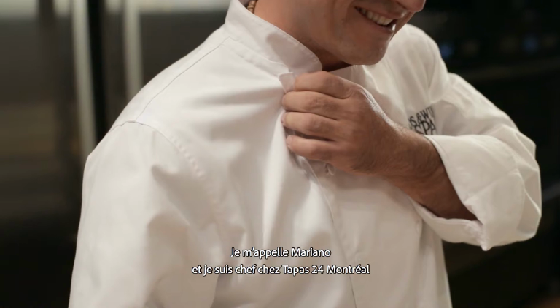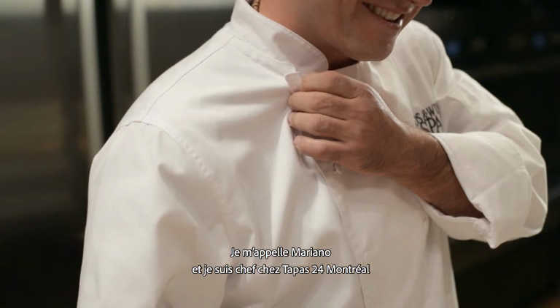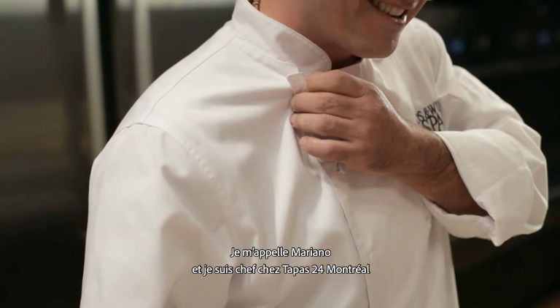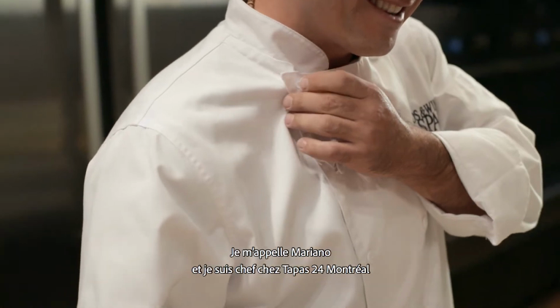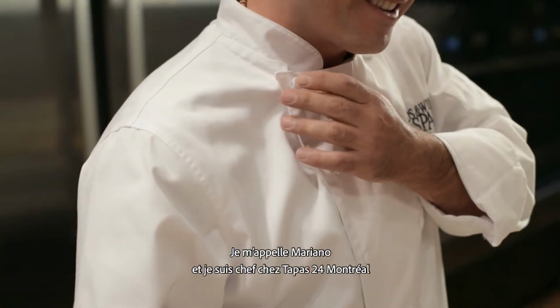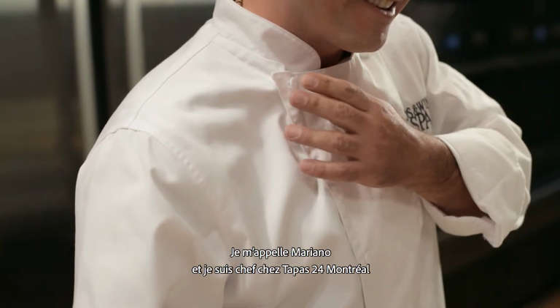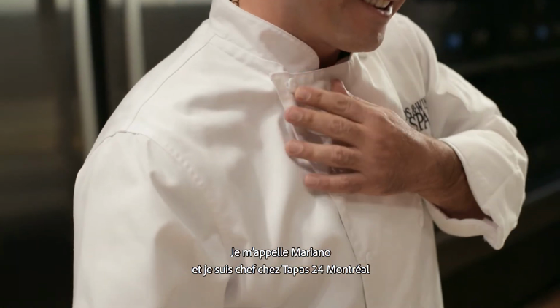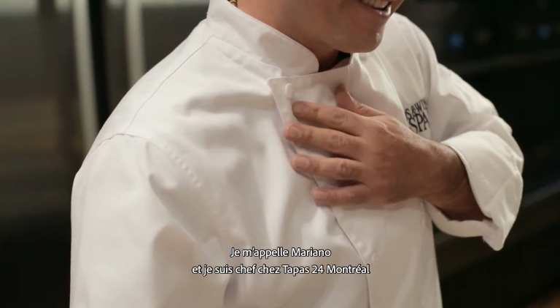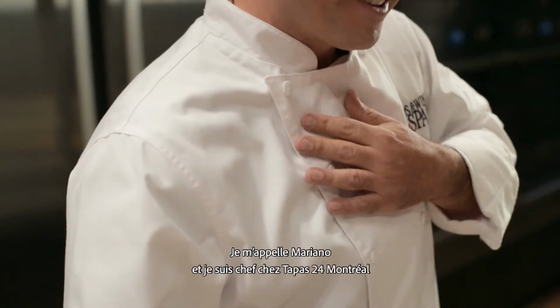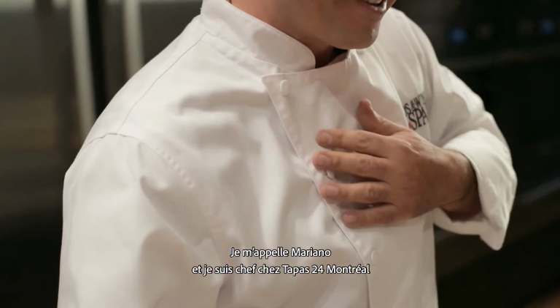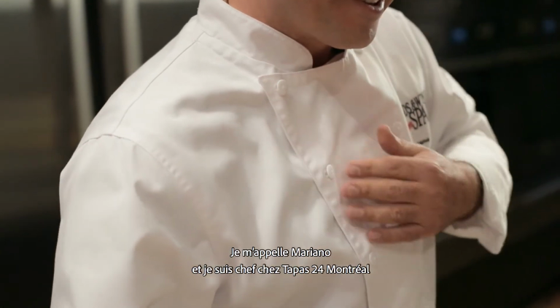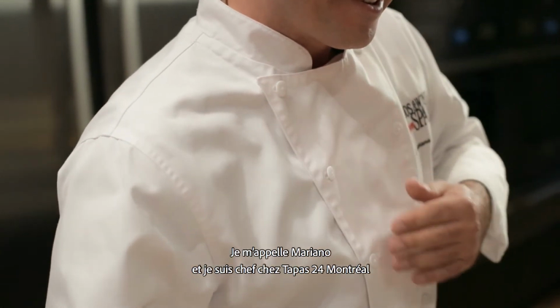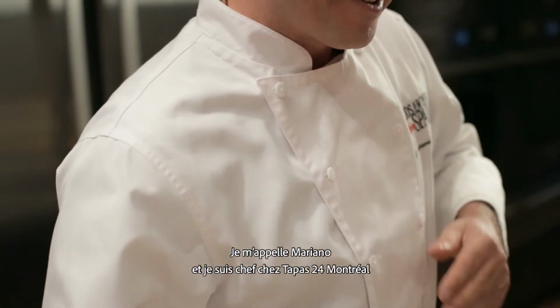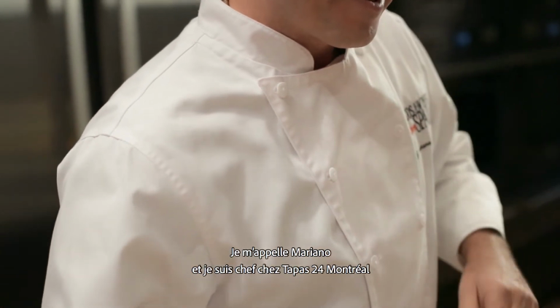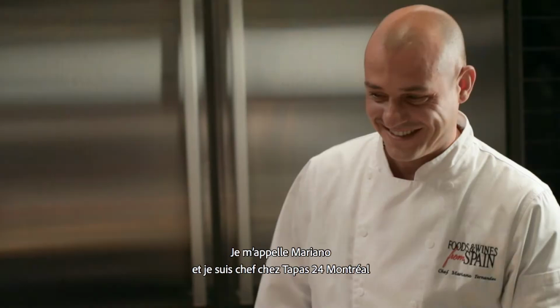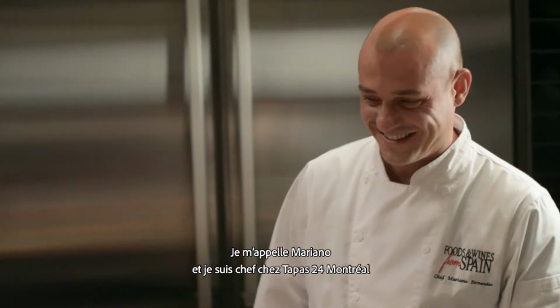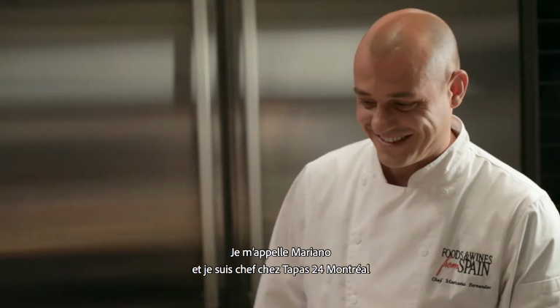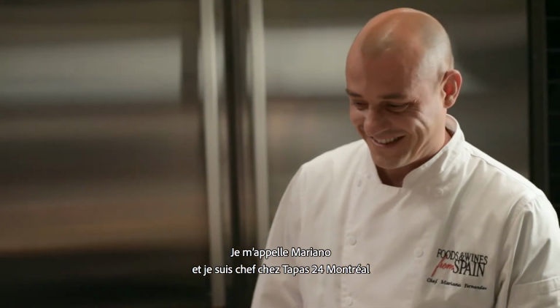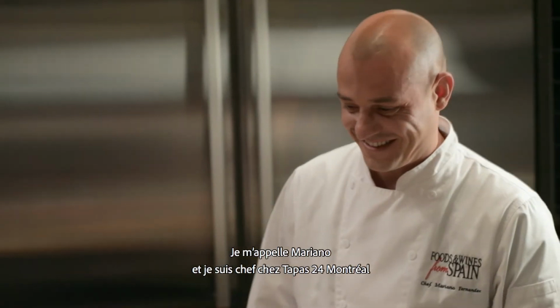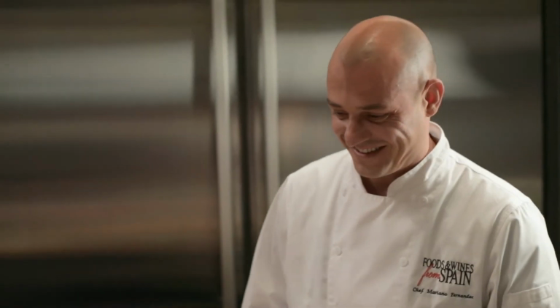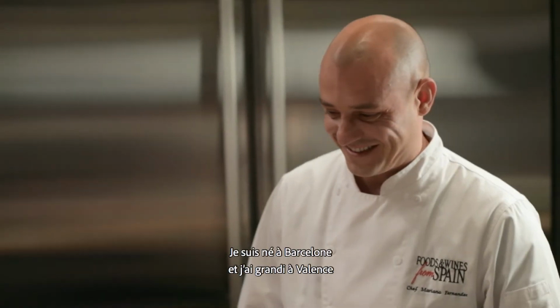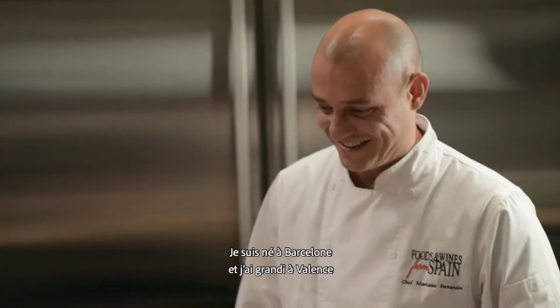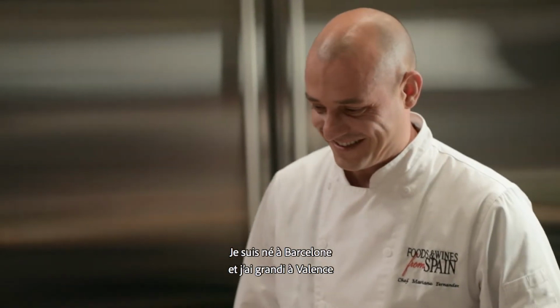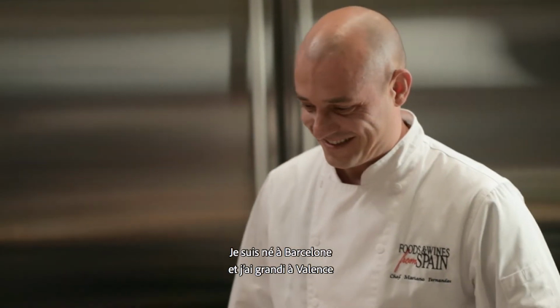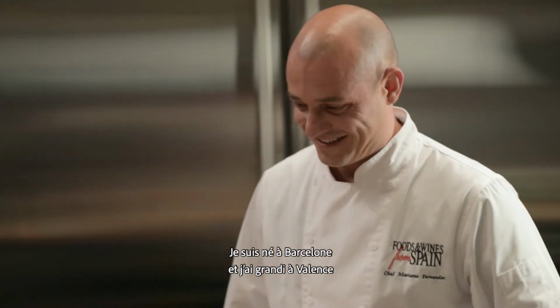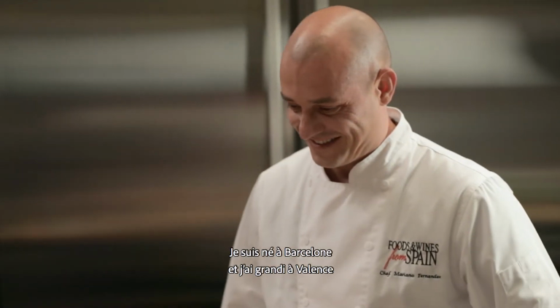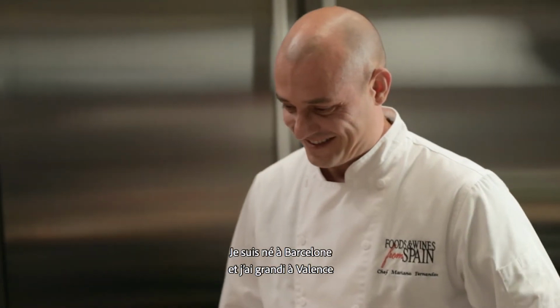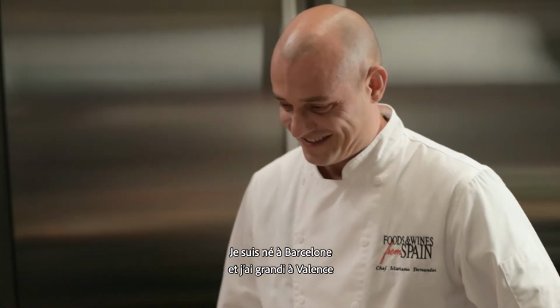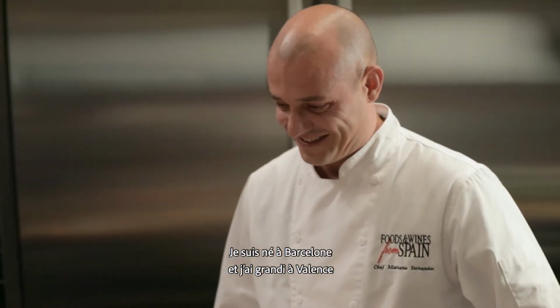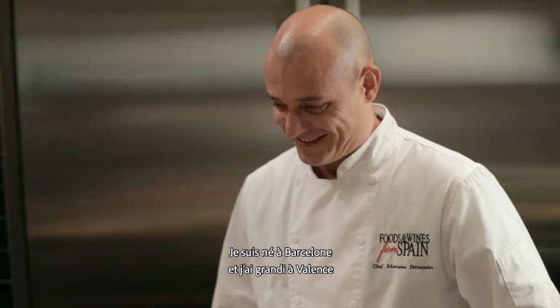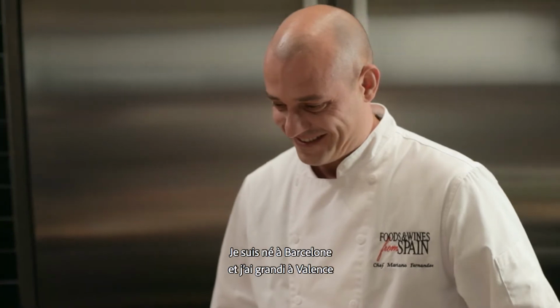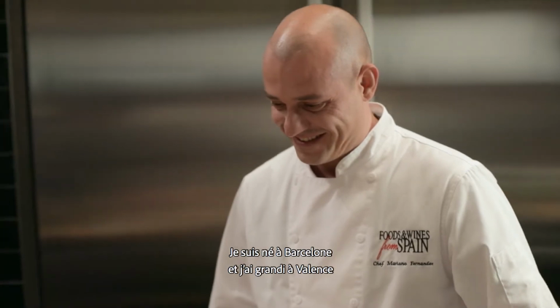My name is Mariano. I'm the executive chef of Tapas 24 Montreal. I was born in Barcelona, grew up in Valencia.